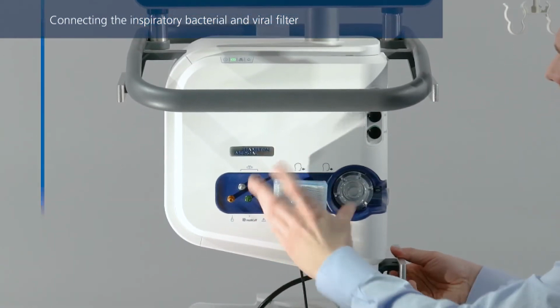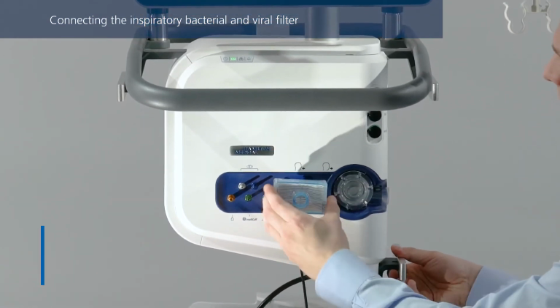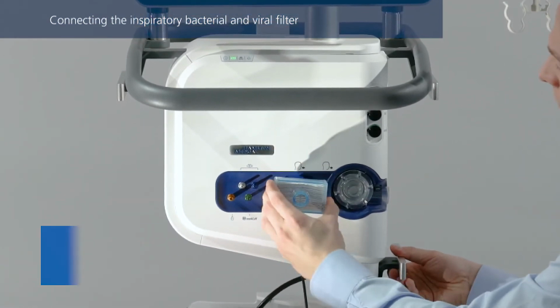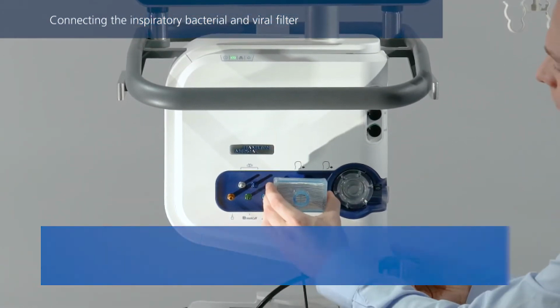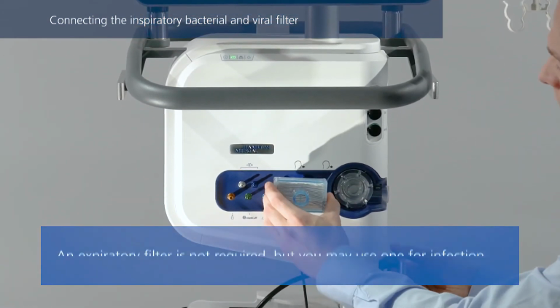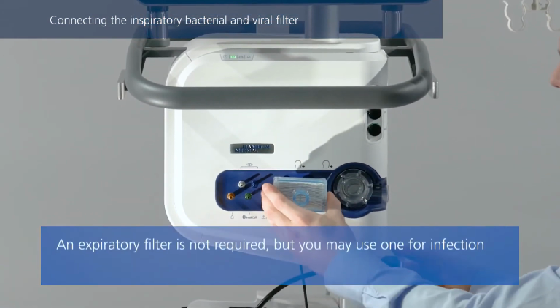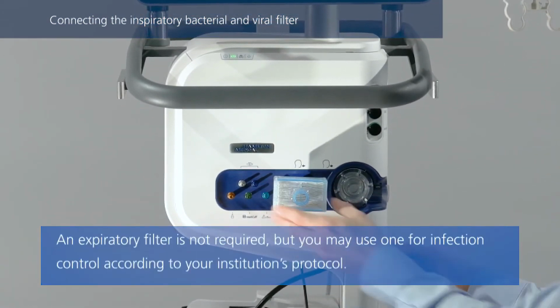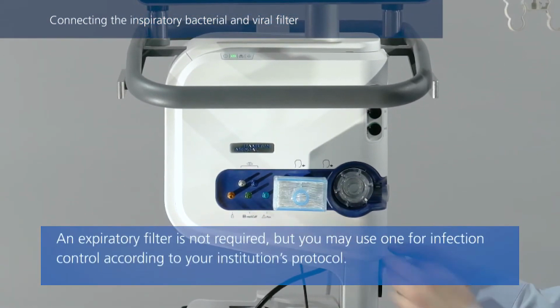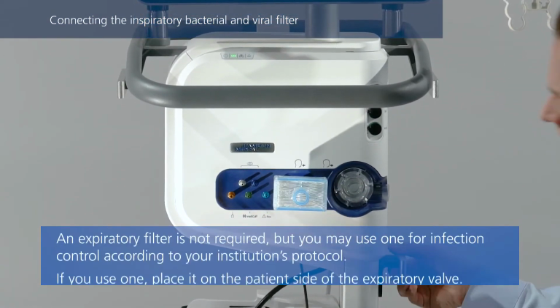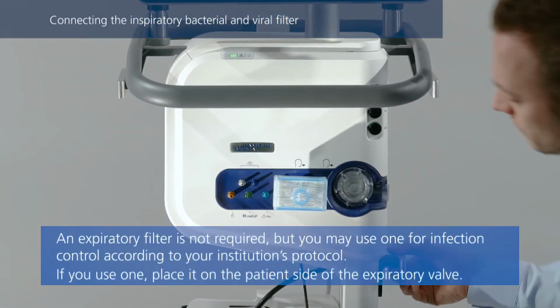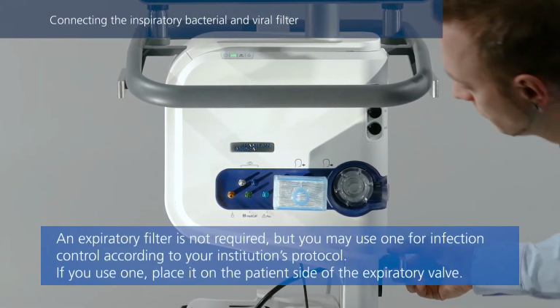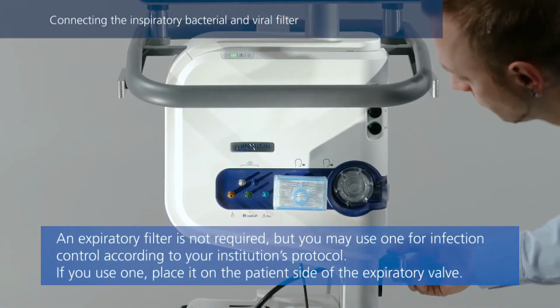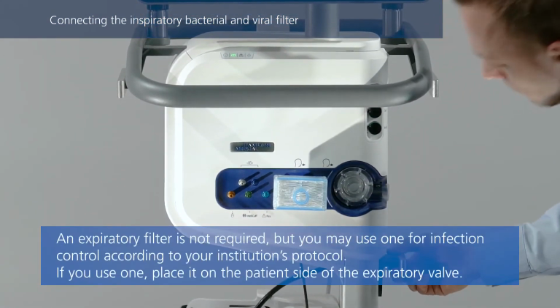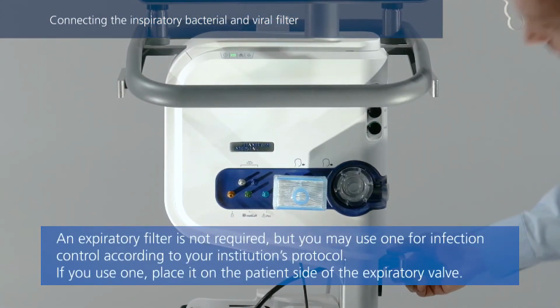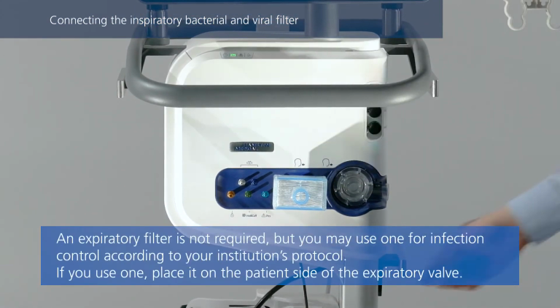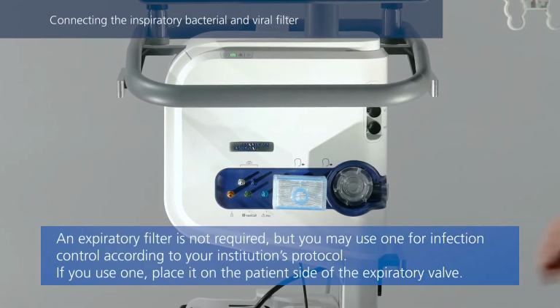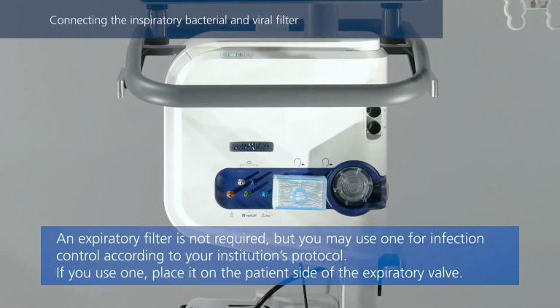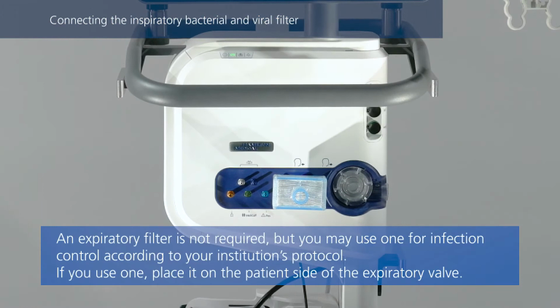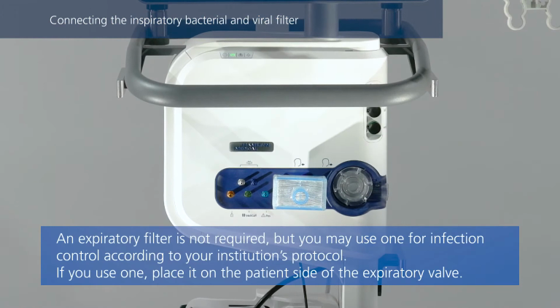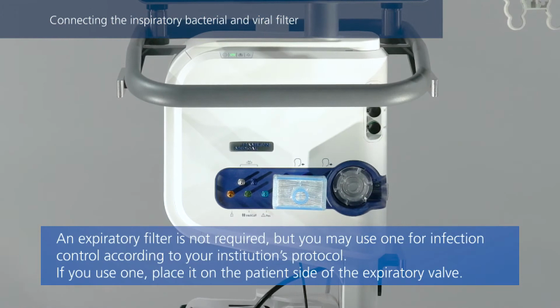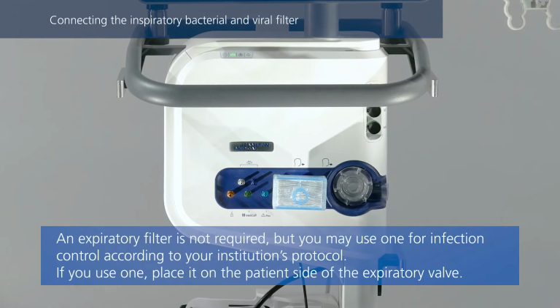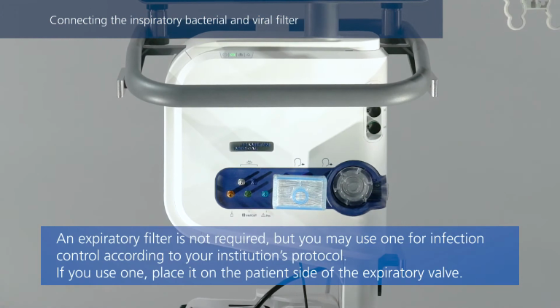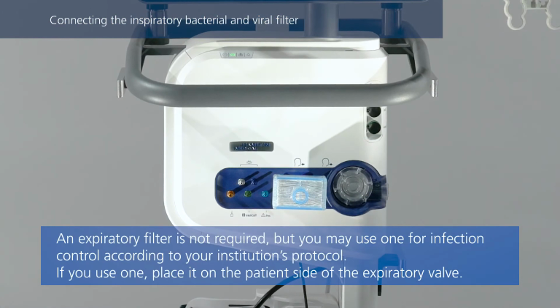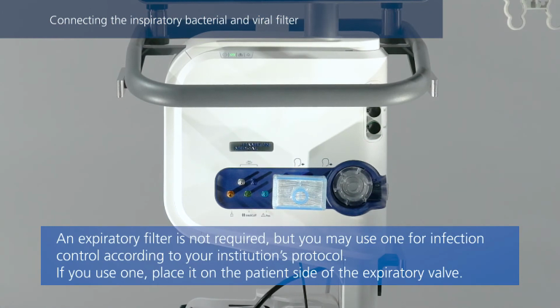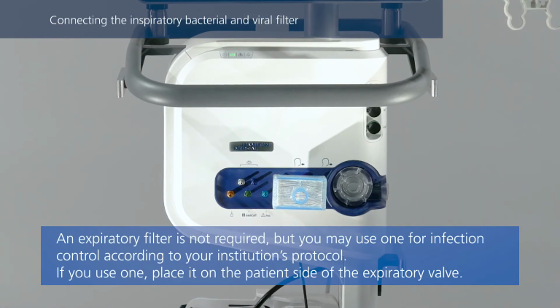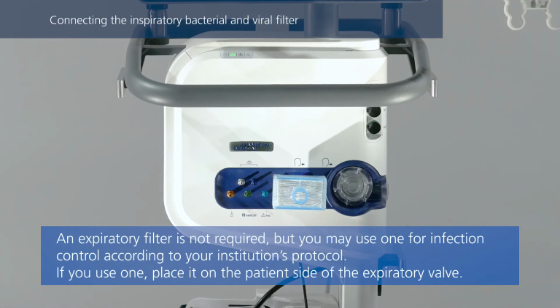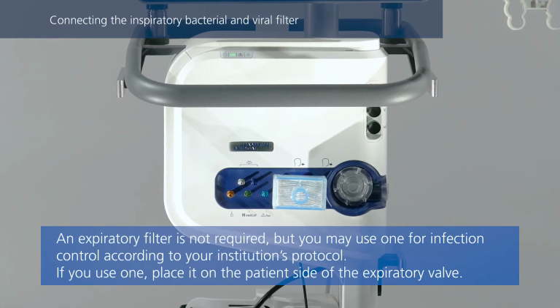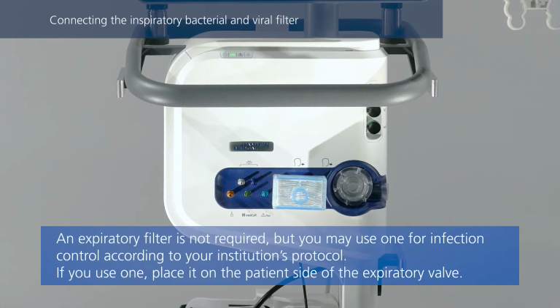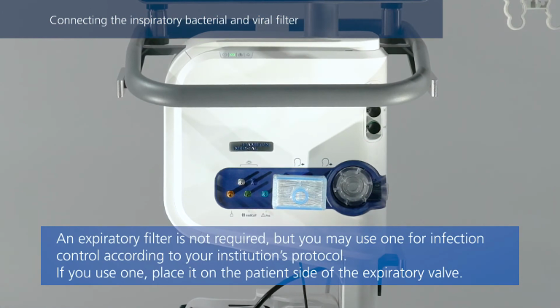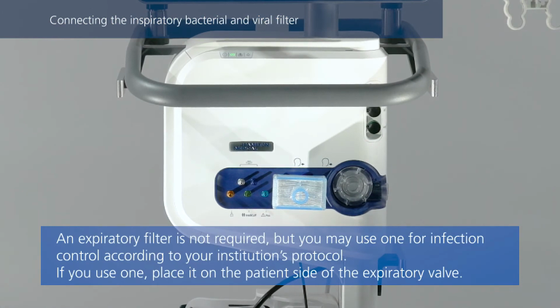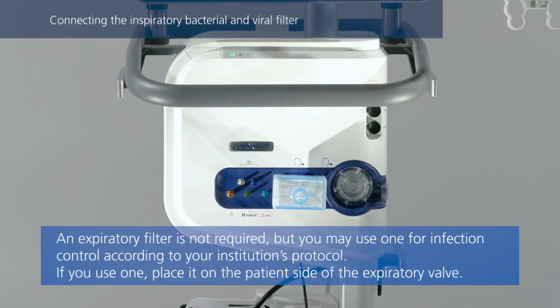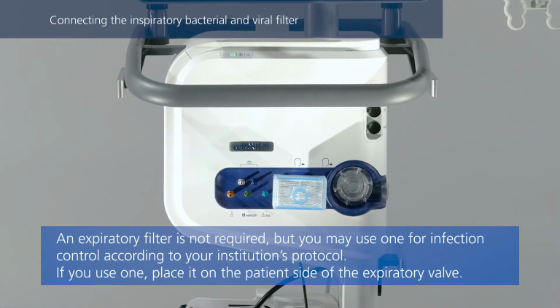To prevent patient or ventilator contamination, connect a bacterial and viral filter between the patient and the inspiratory port.